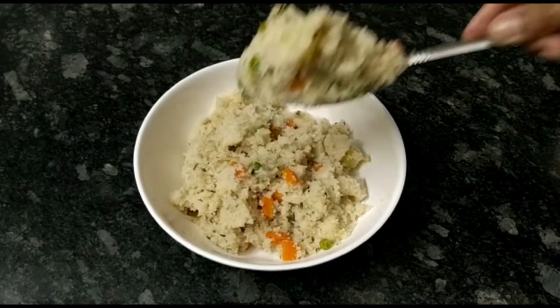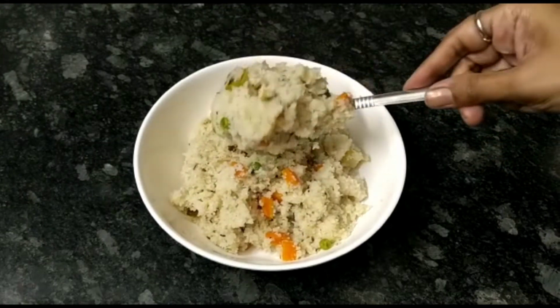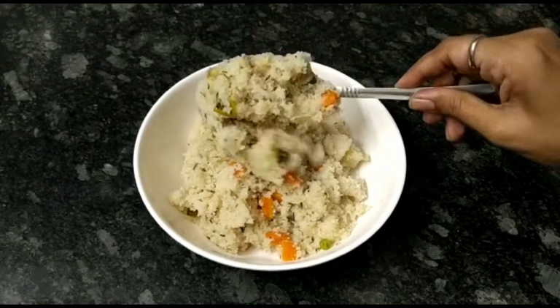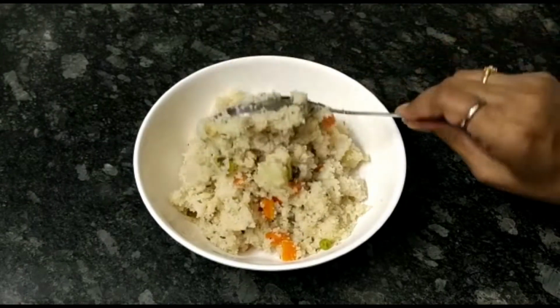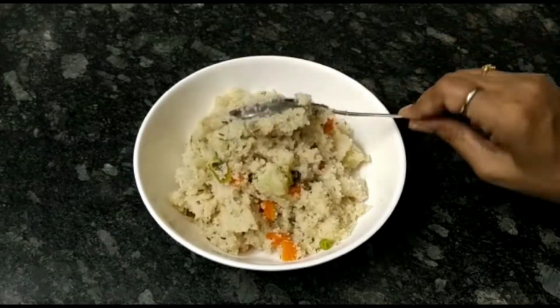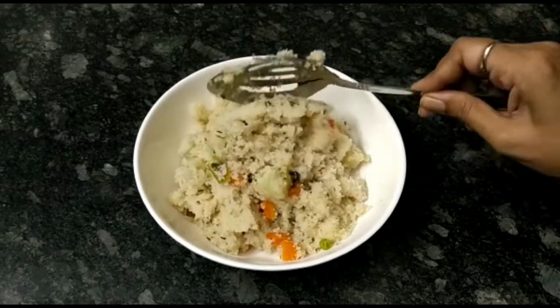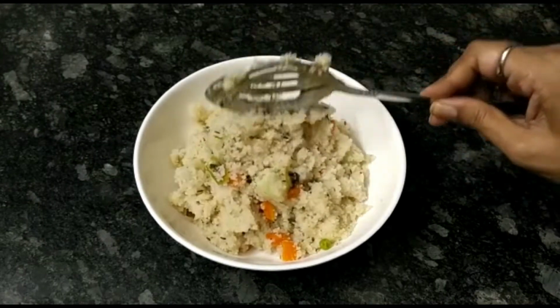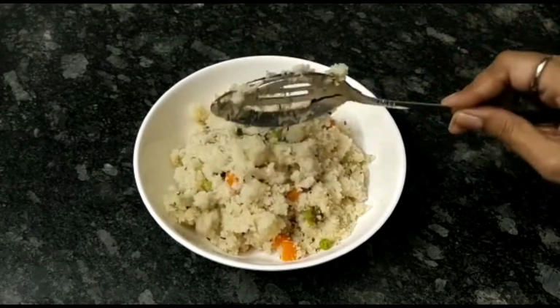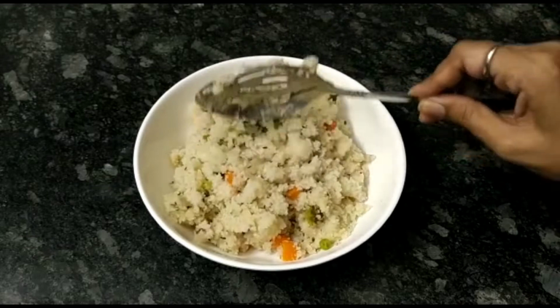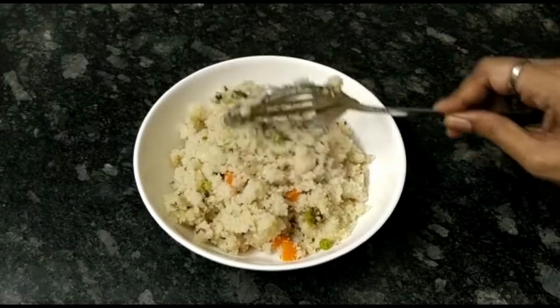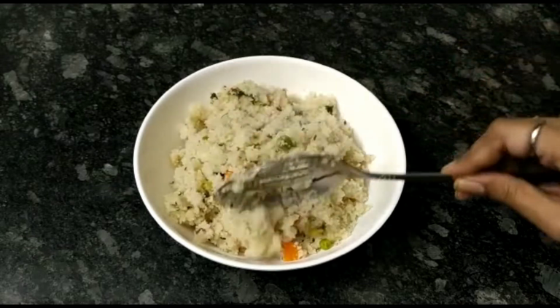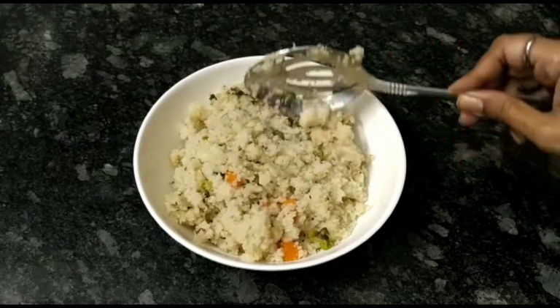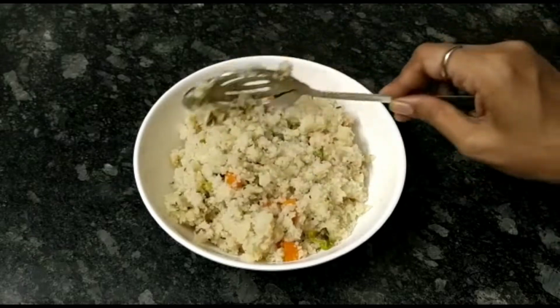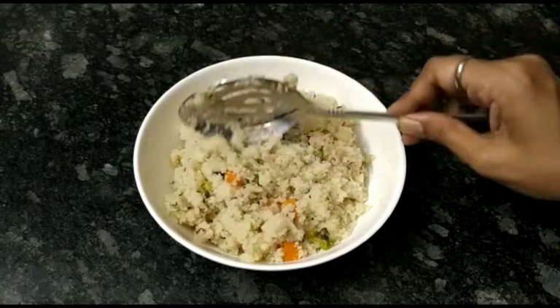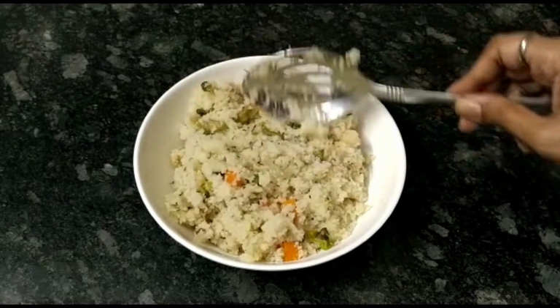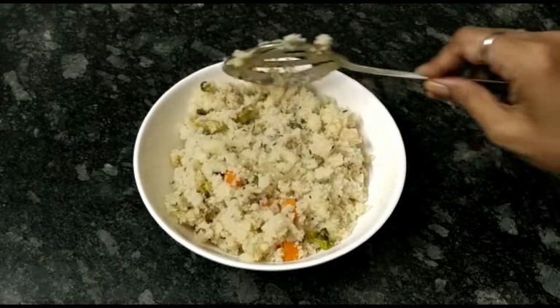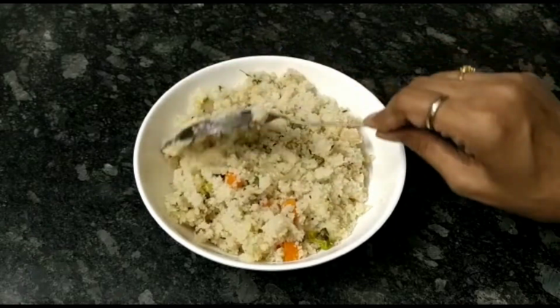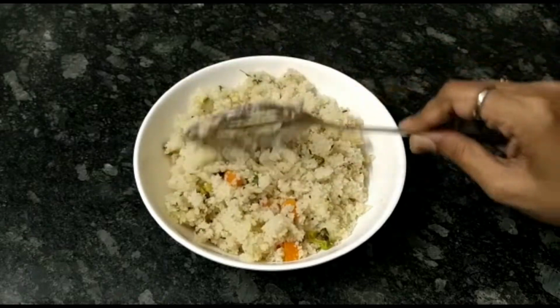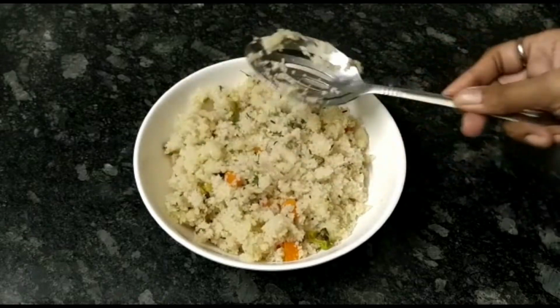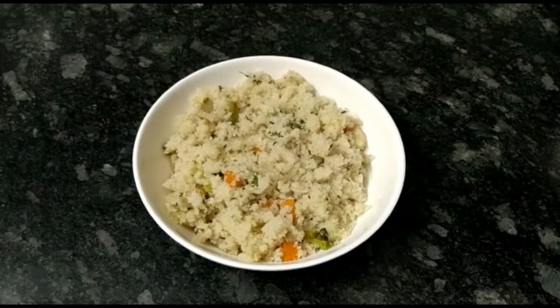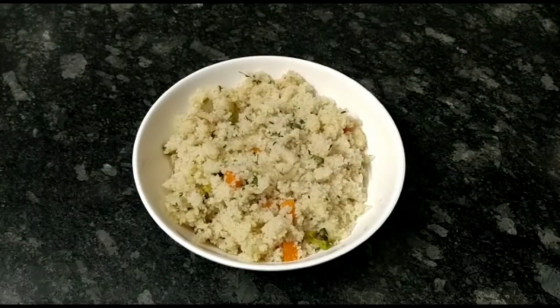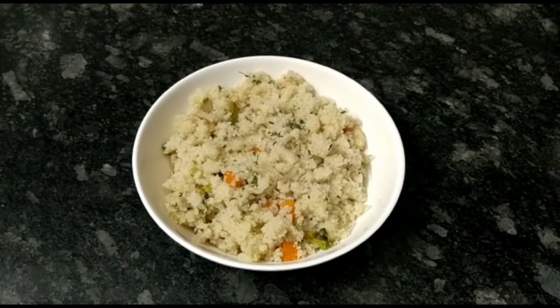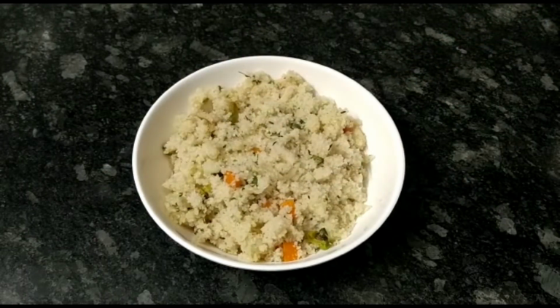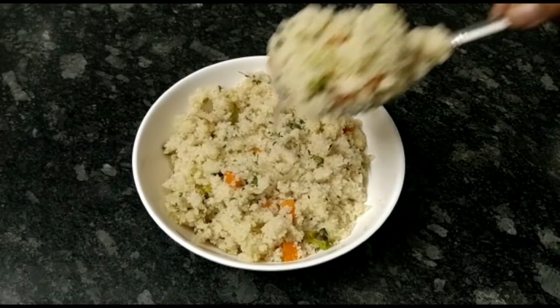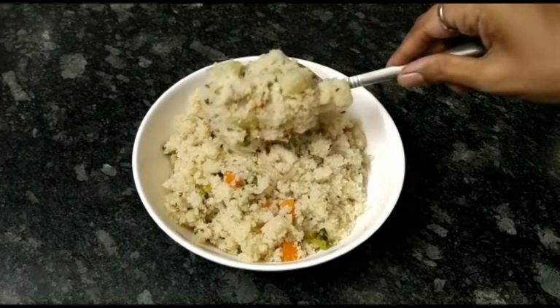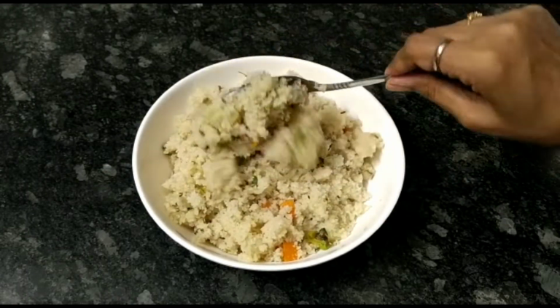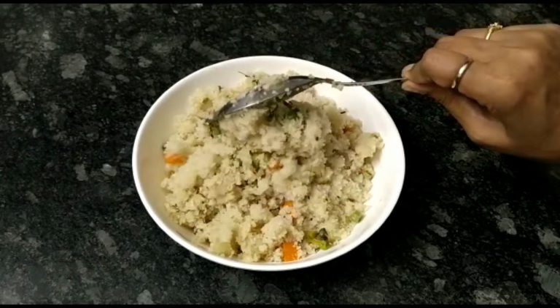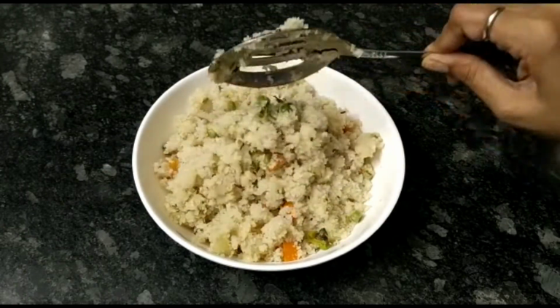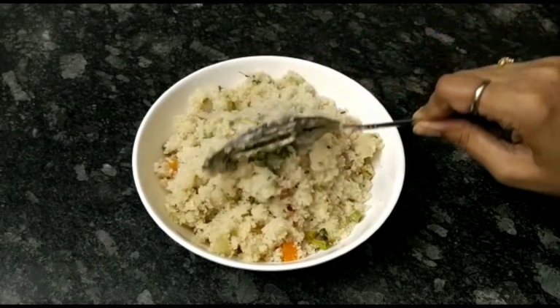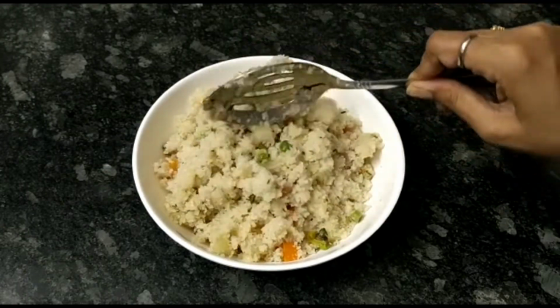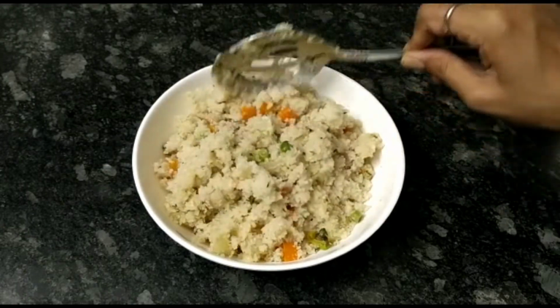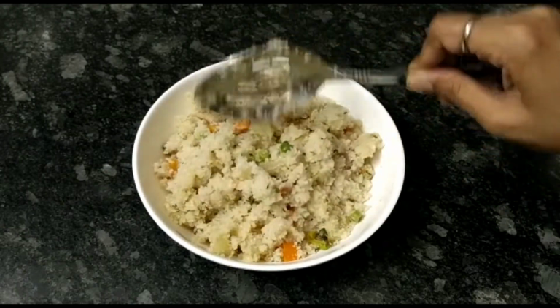I am going to eat in my husband's lunch box. I am going to add 1 spoon to my husband. I will show you the best of all the tastes.